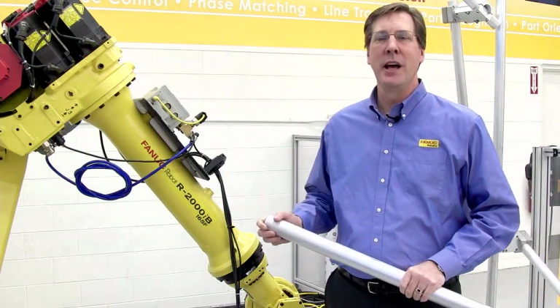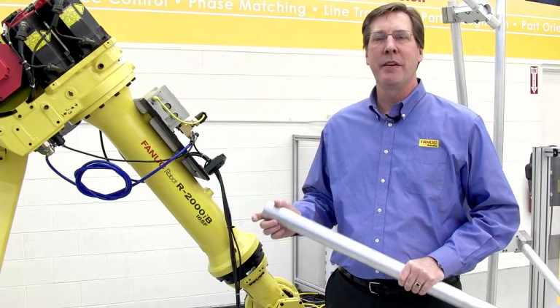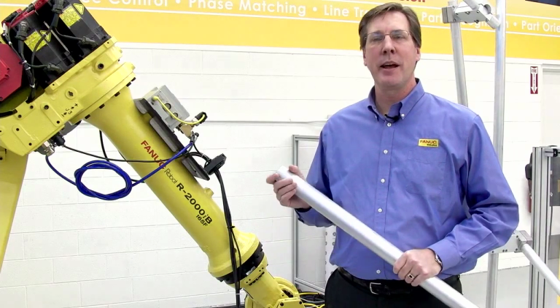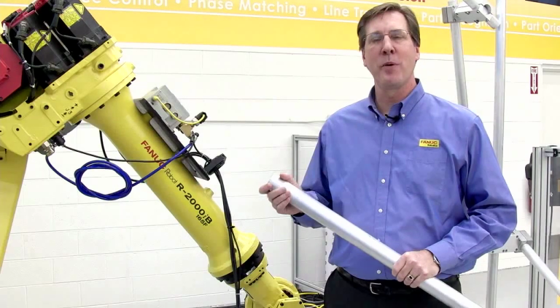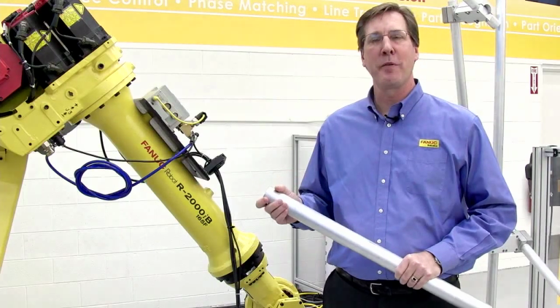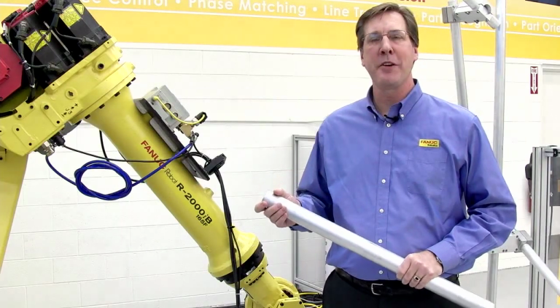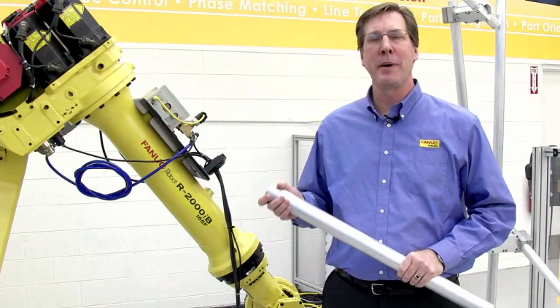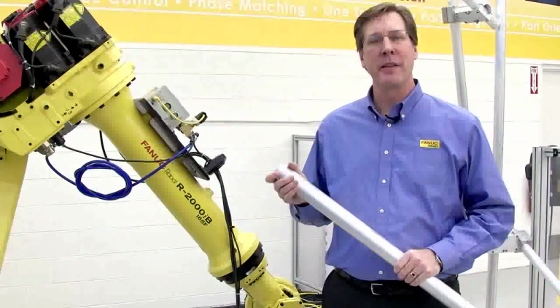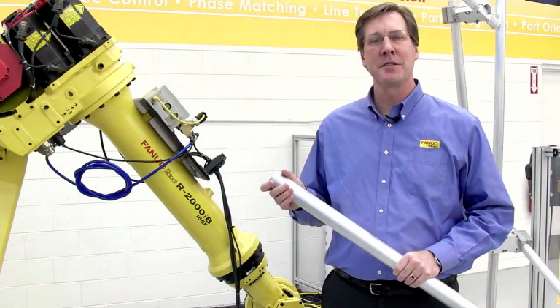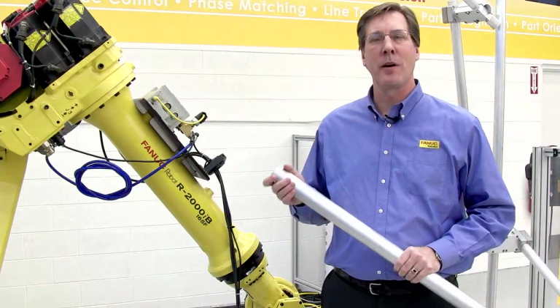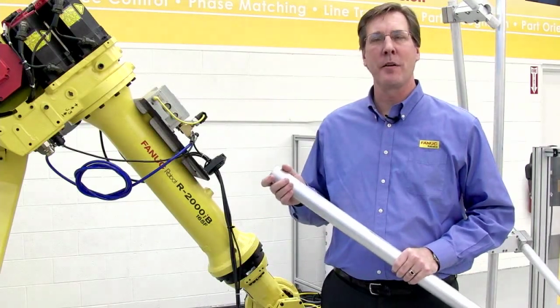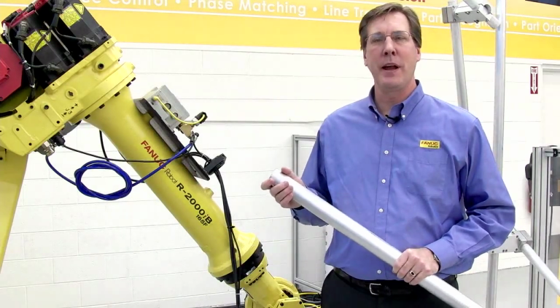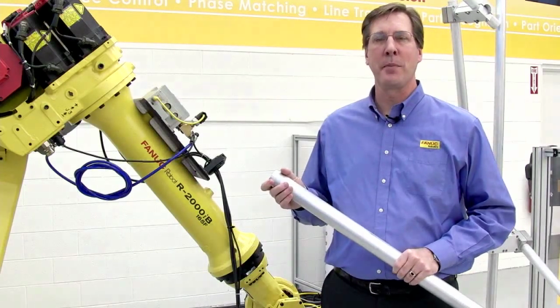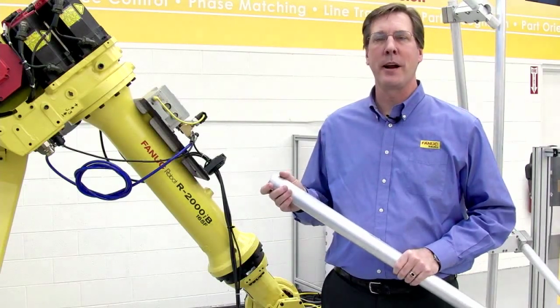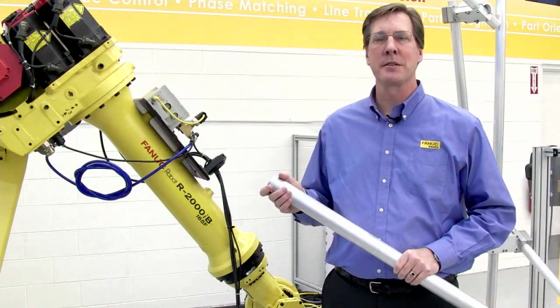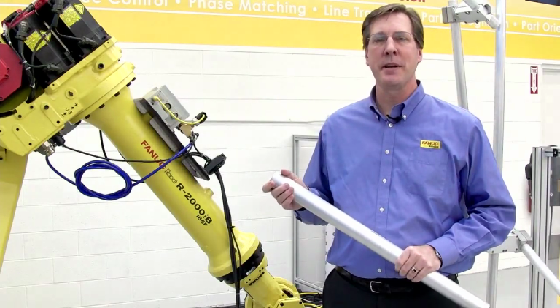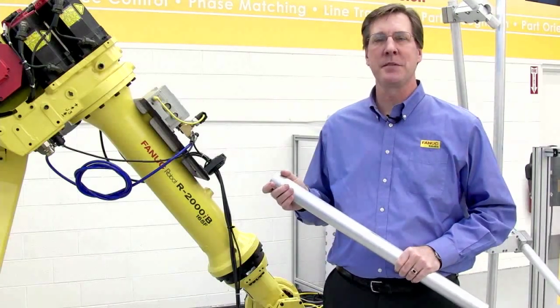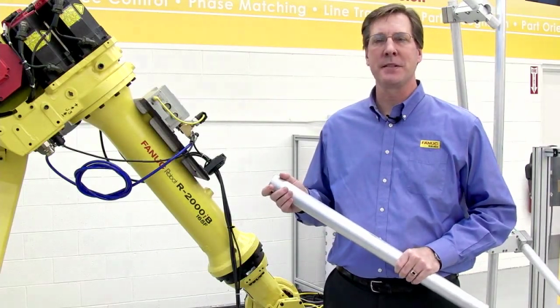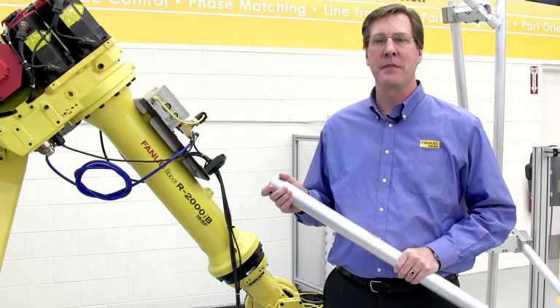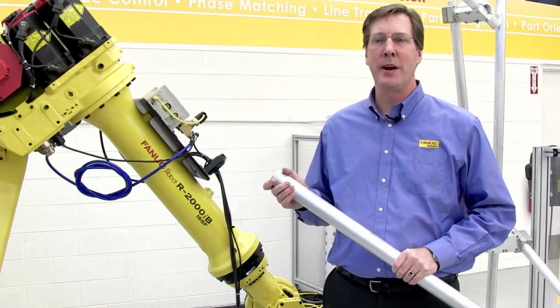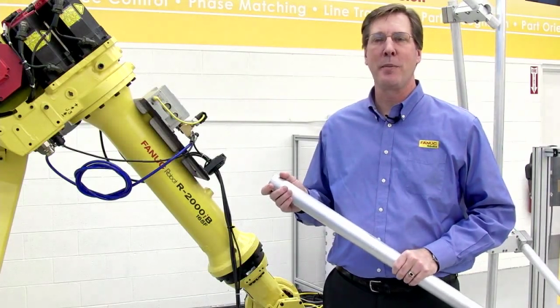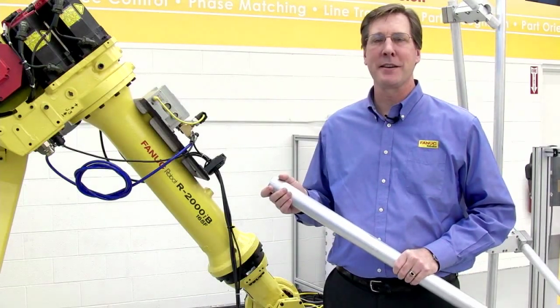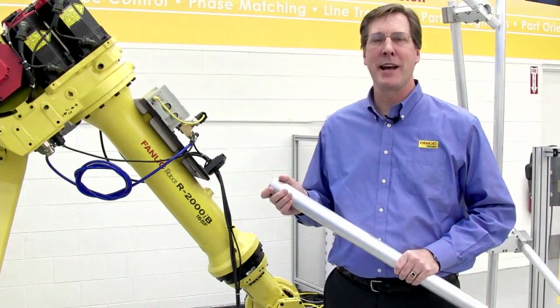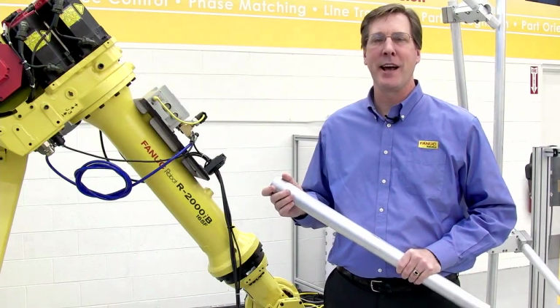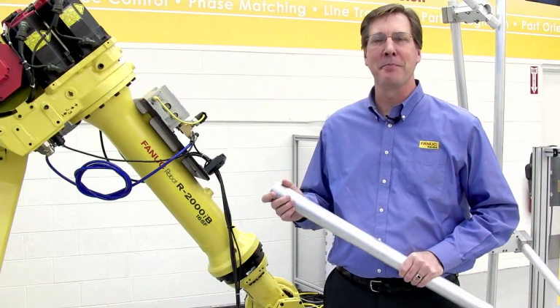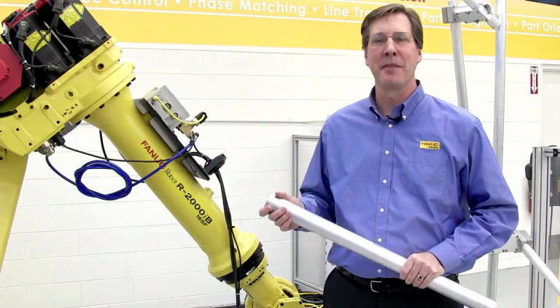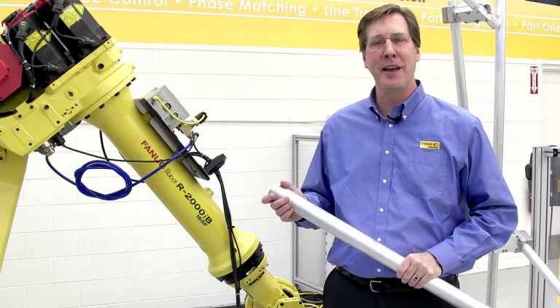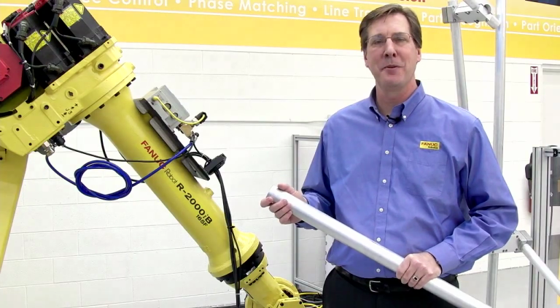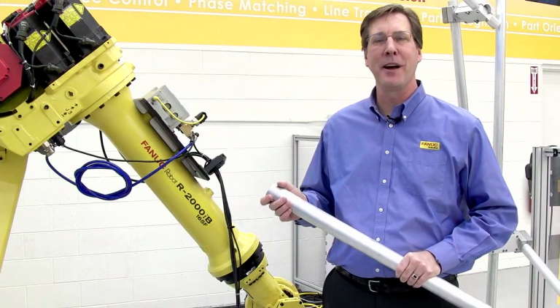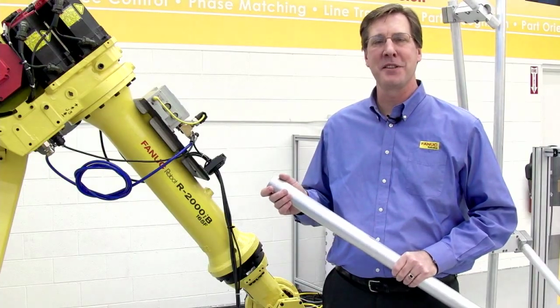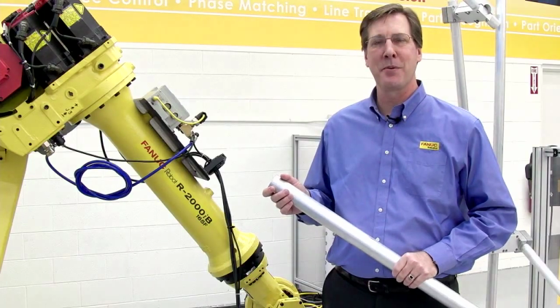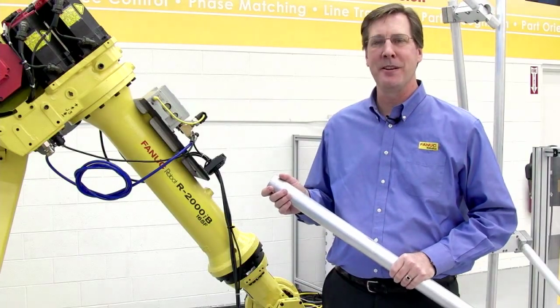If you'd like more information about this or other FANUC products, please visit FANUCRobotics.com. Thank you, I'm Steve Crane.